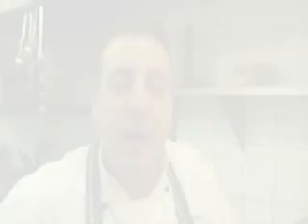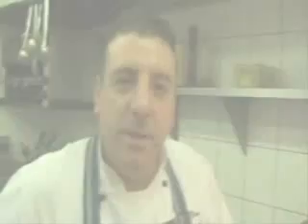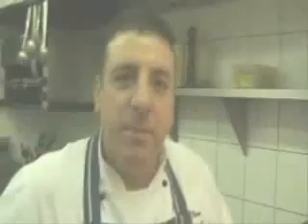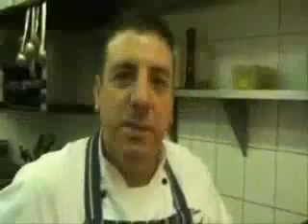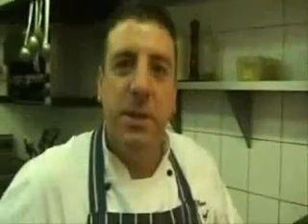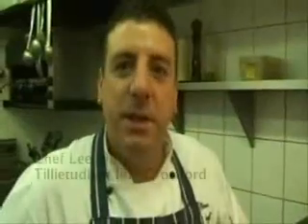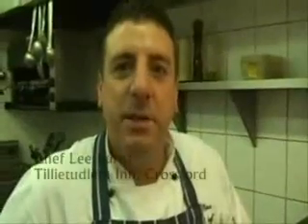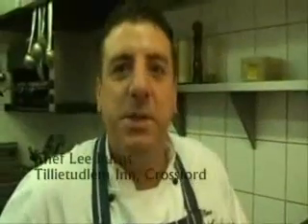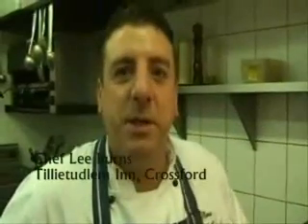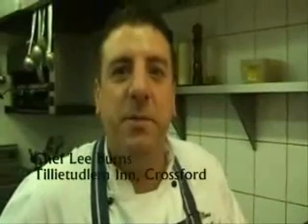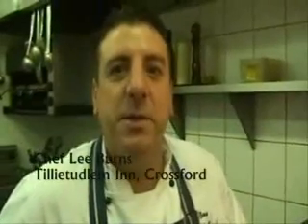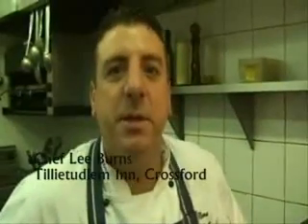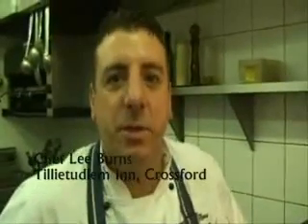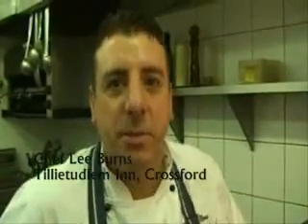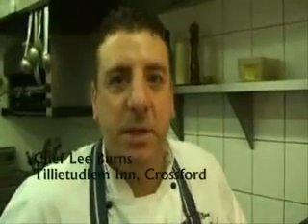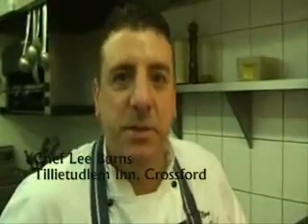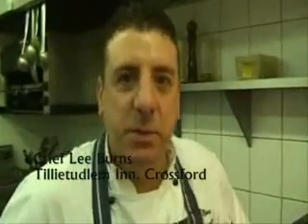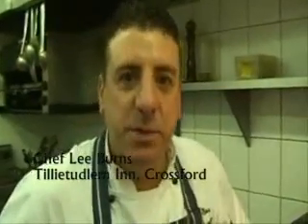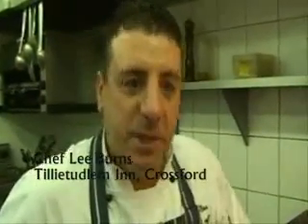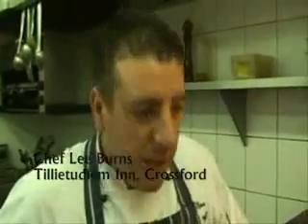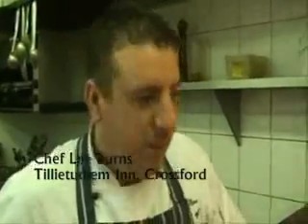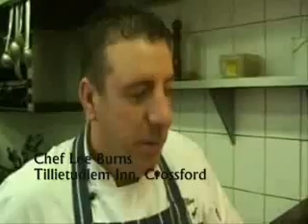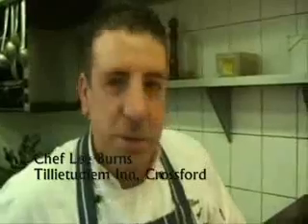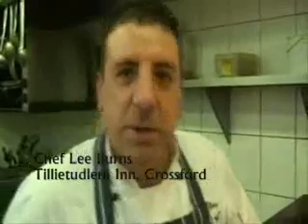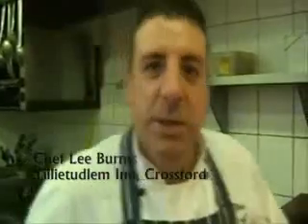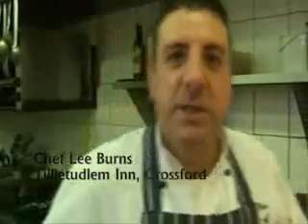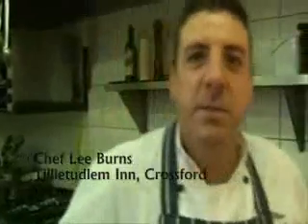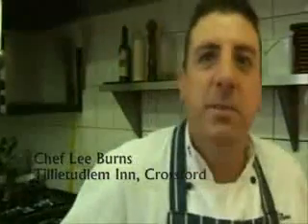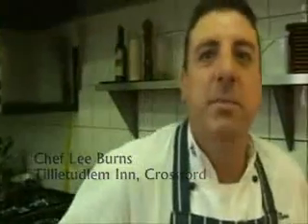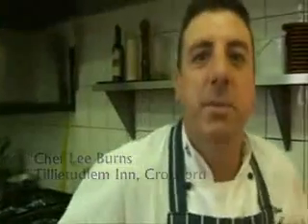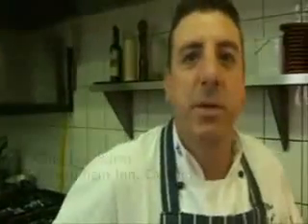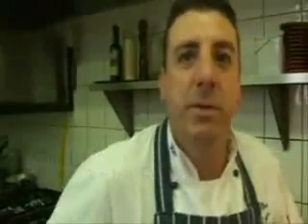Hi, my name's Lee, I'm the chef for Attila Toodlaman in Chris Ford. I'm about to show you a wee dish from my menu.